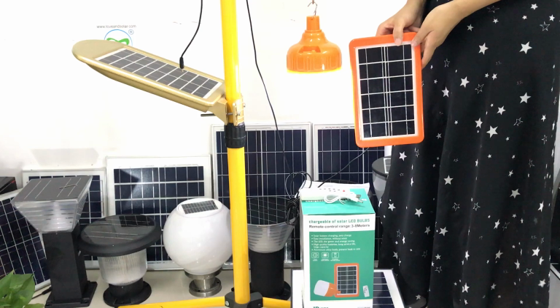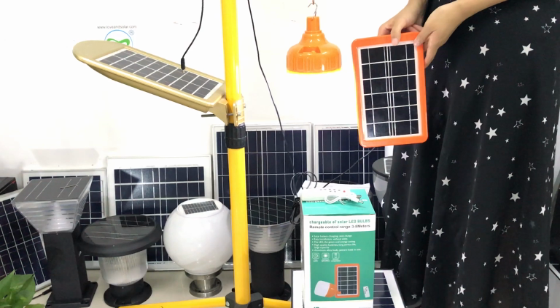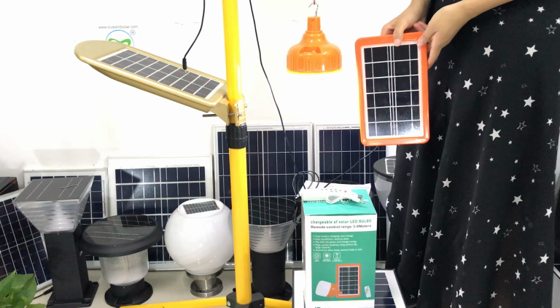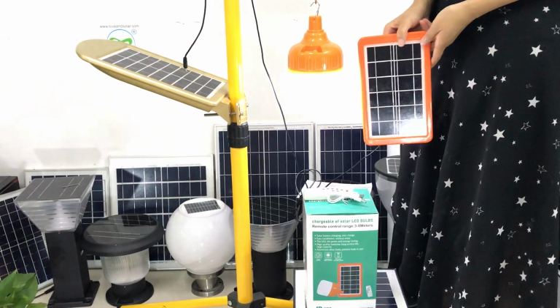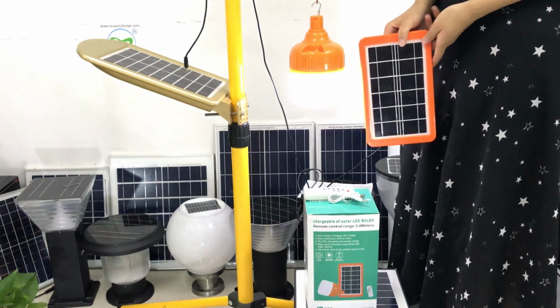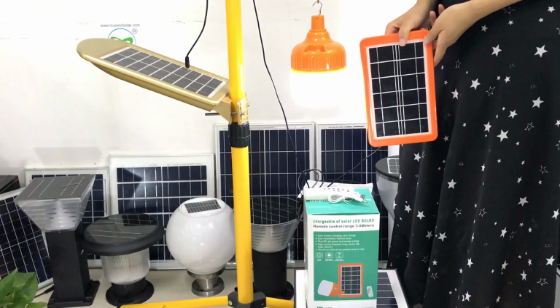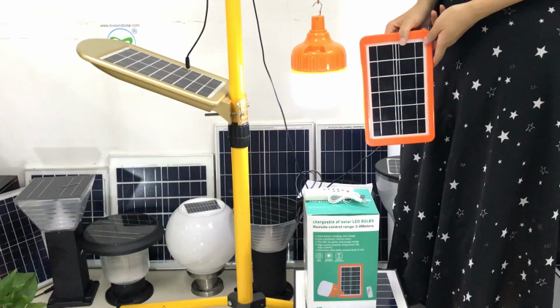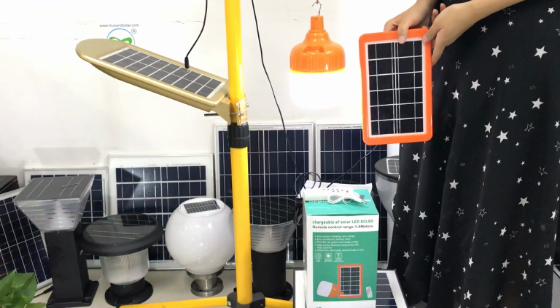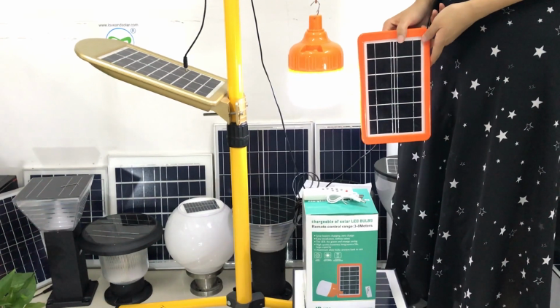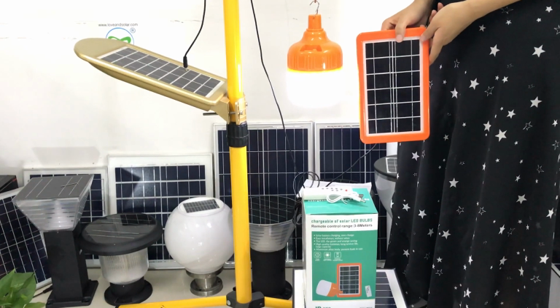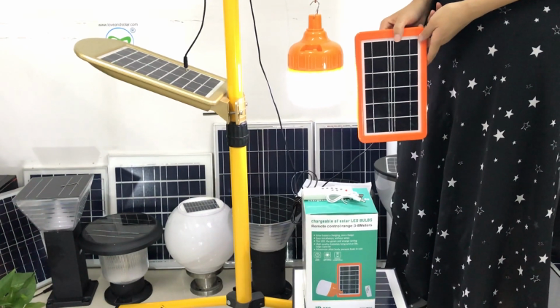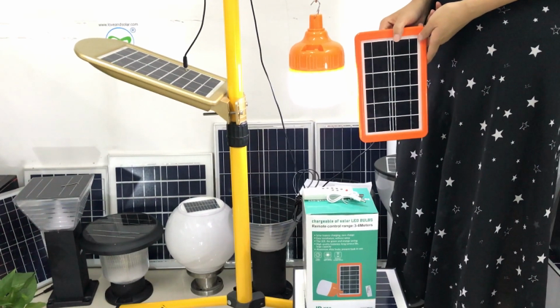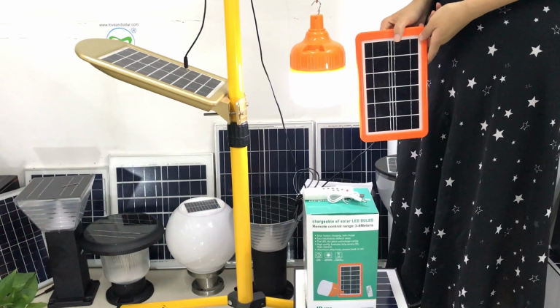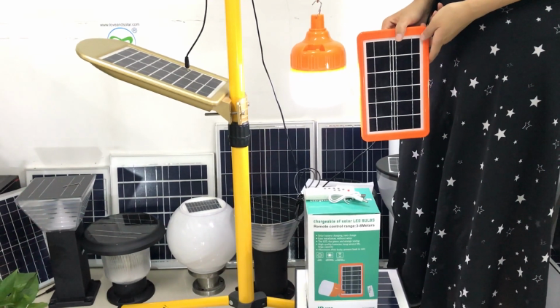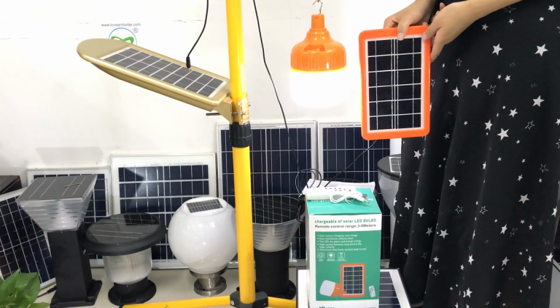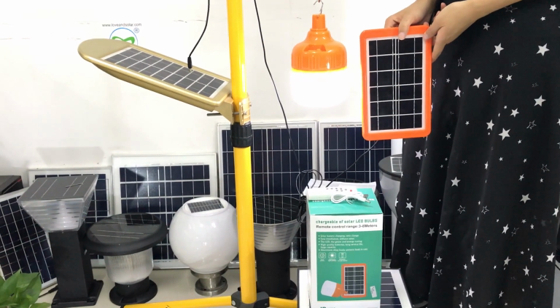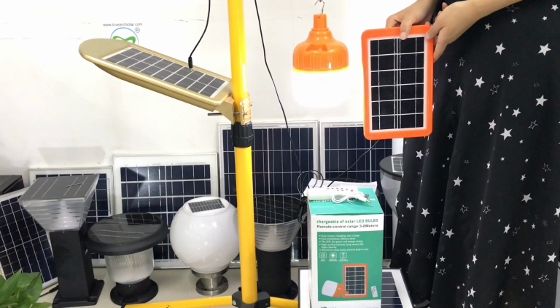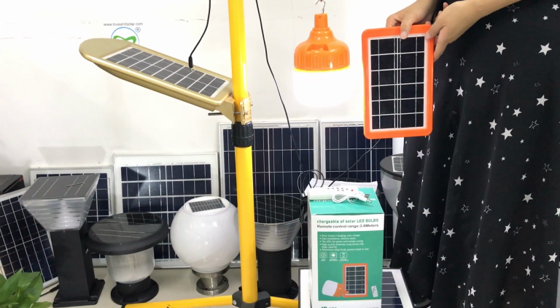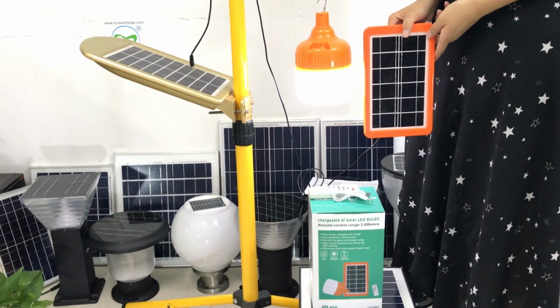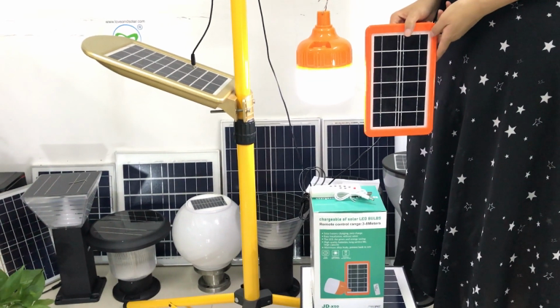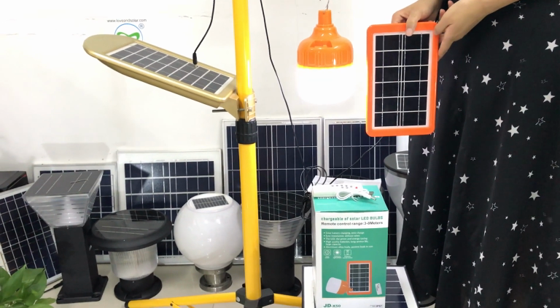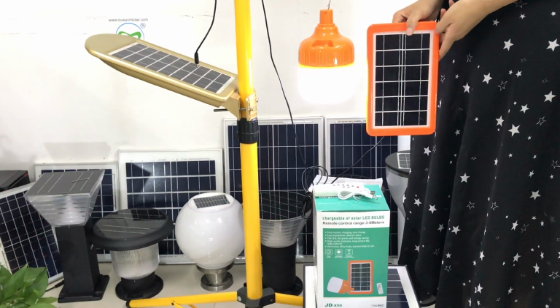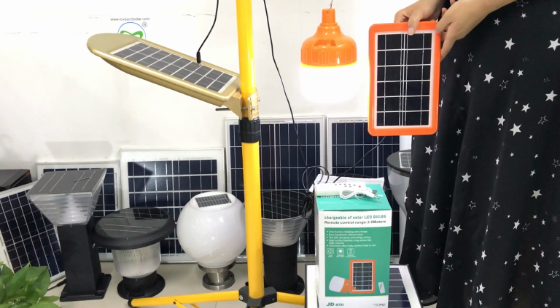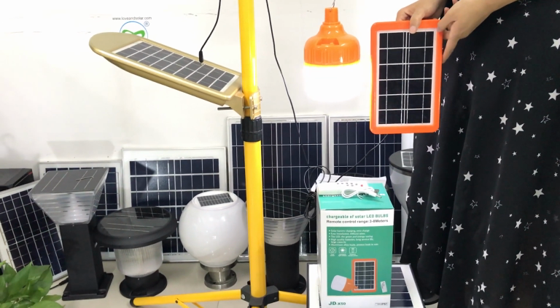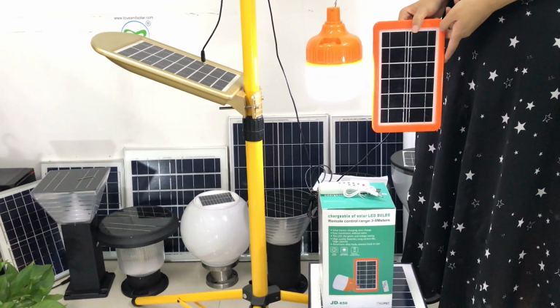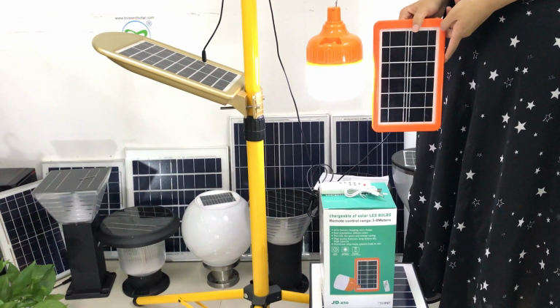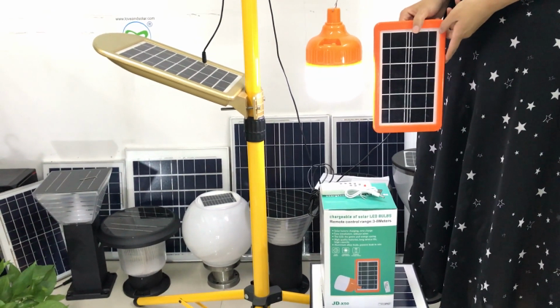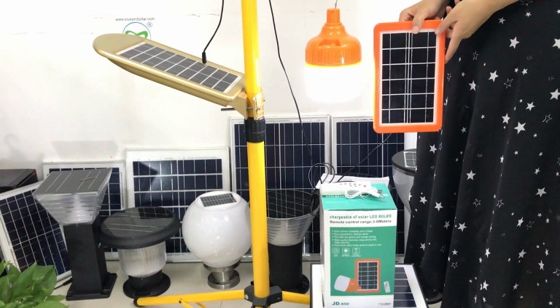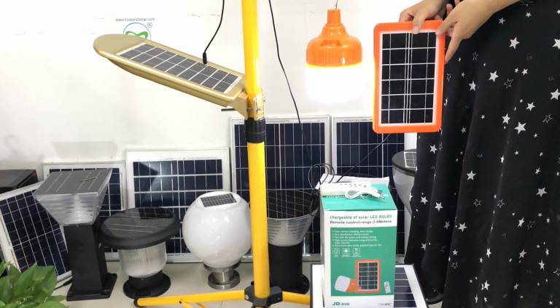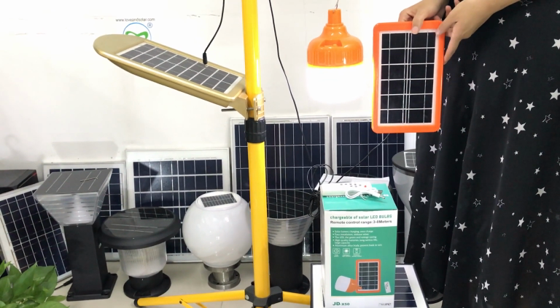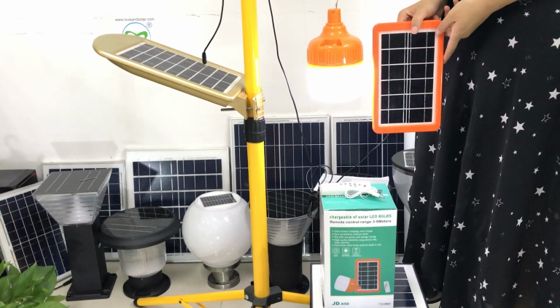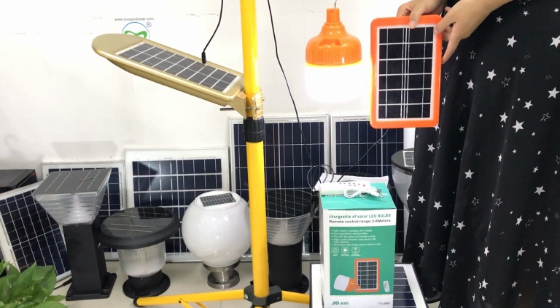Hello, welcome to LaVan Solar. Here is our new solar emergency lamp.